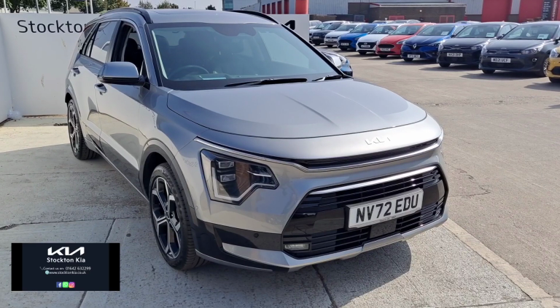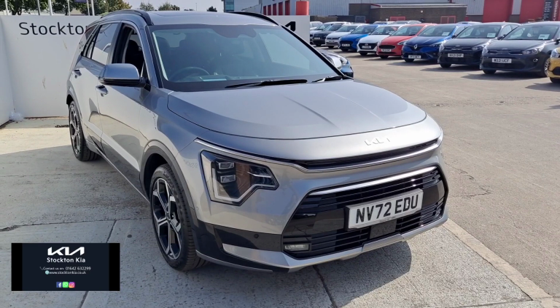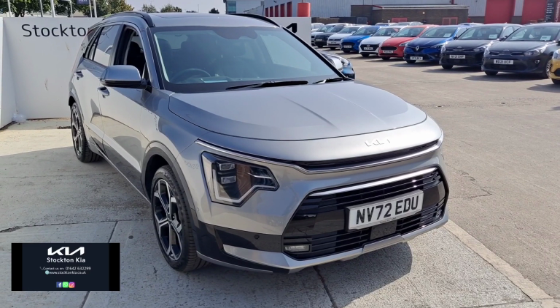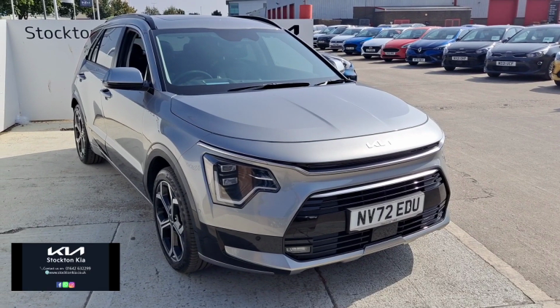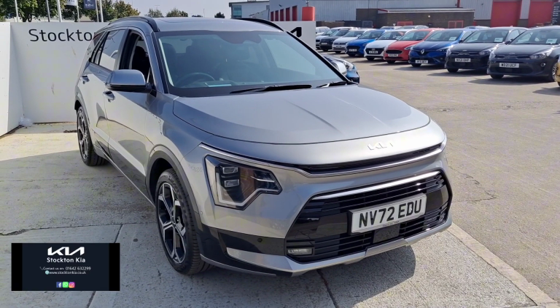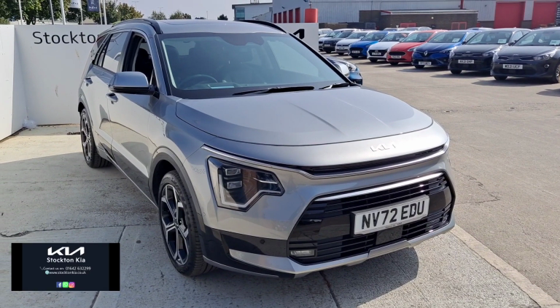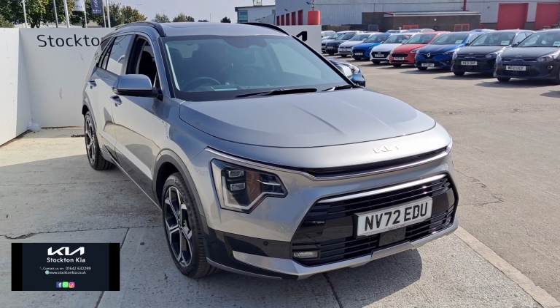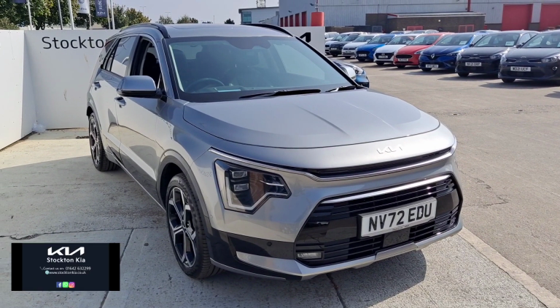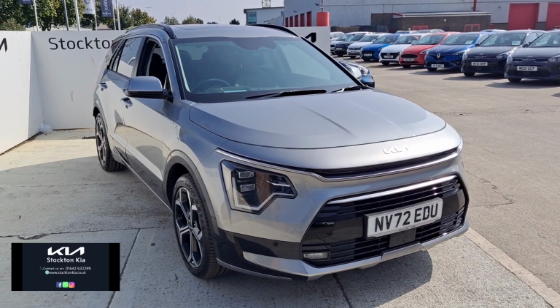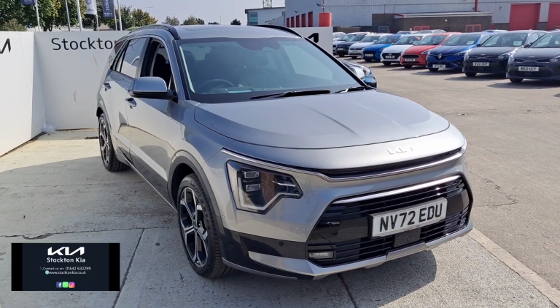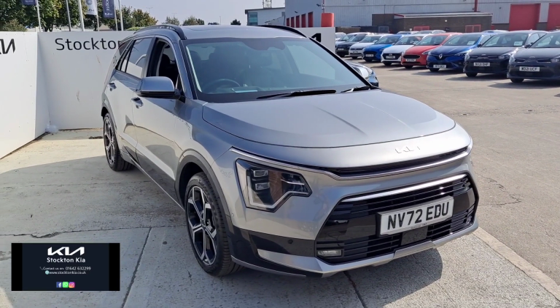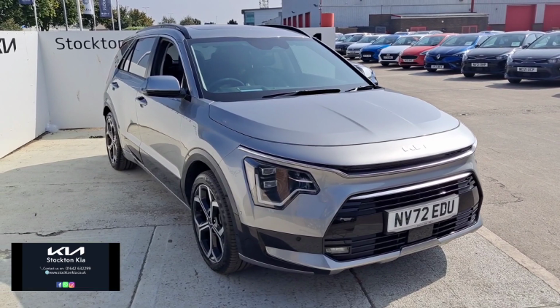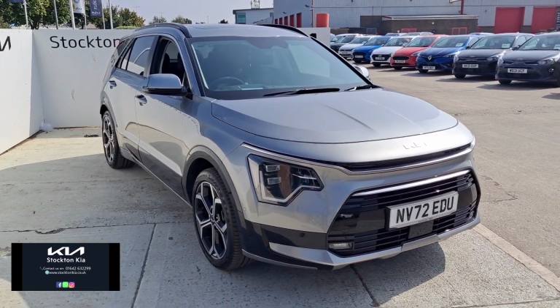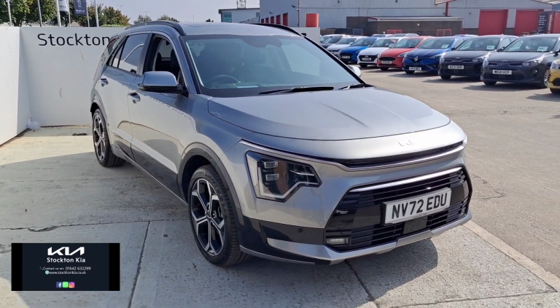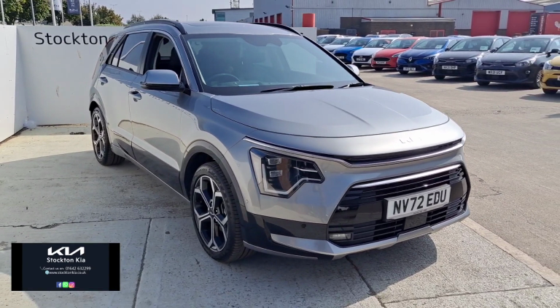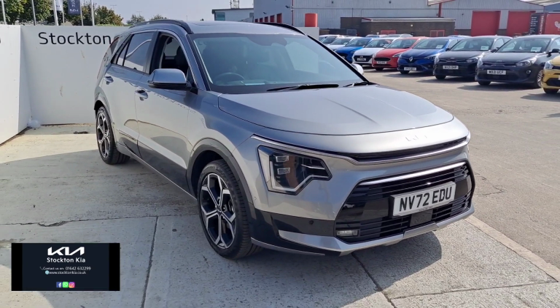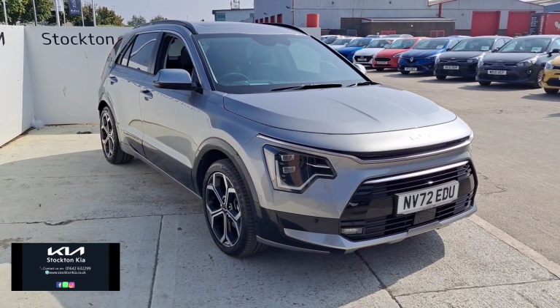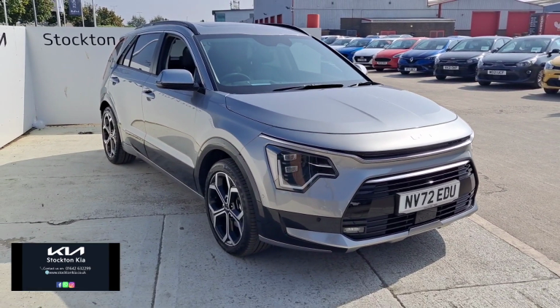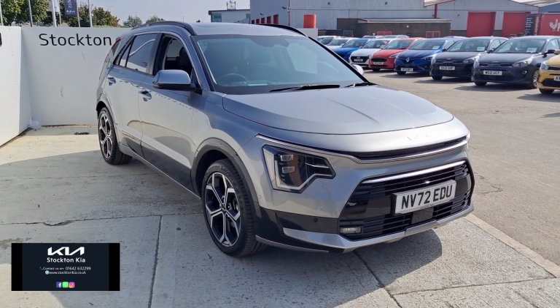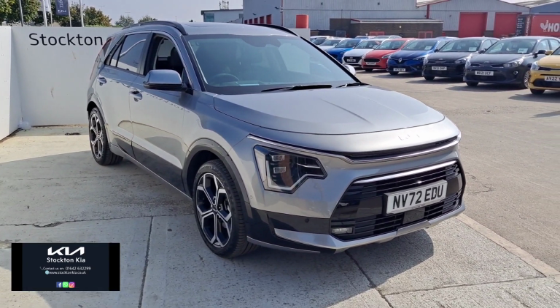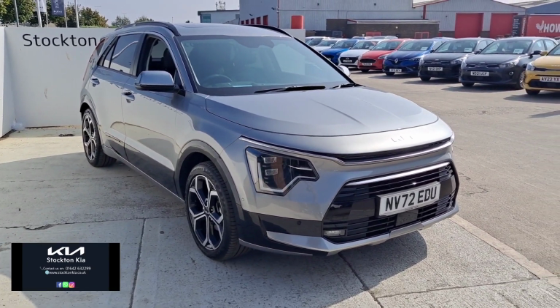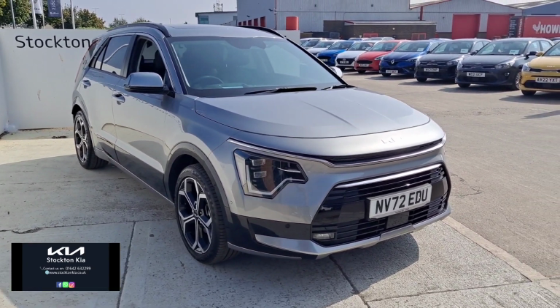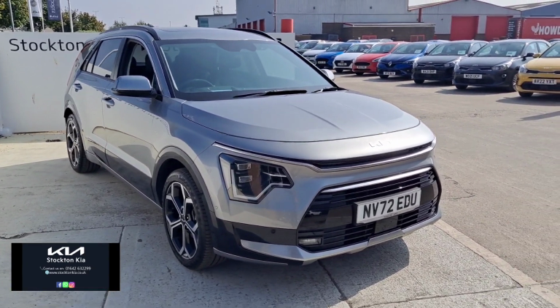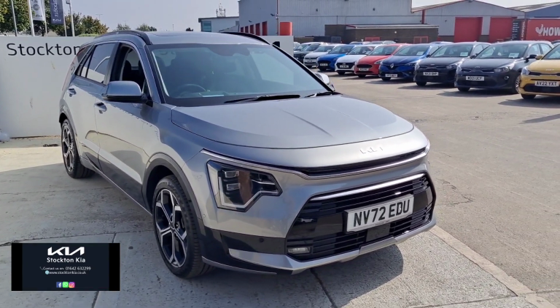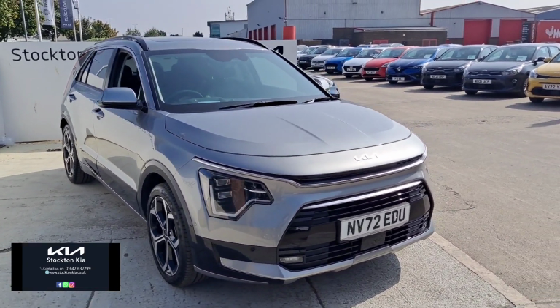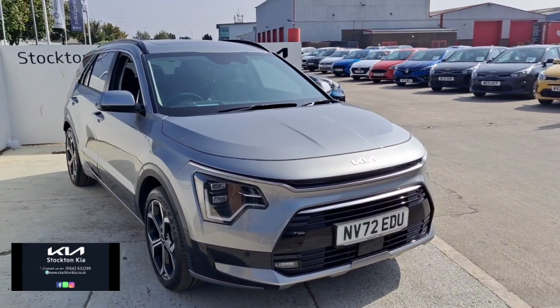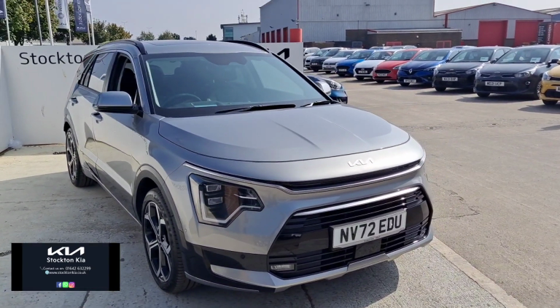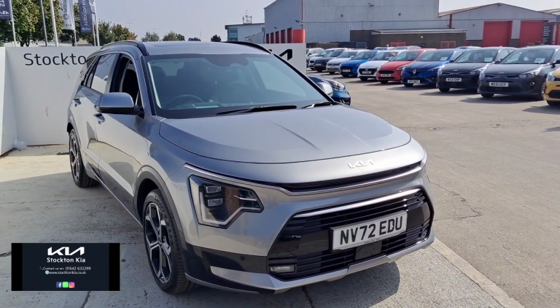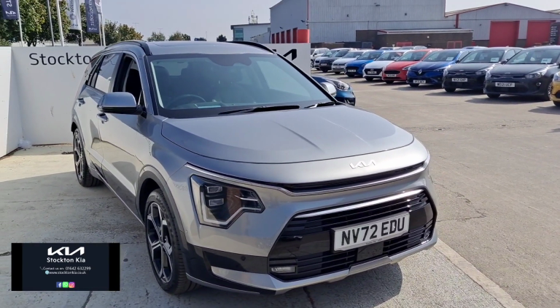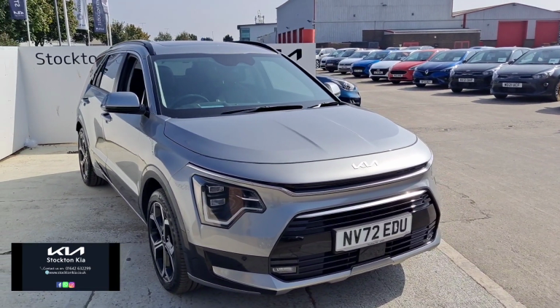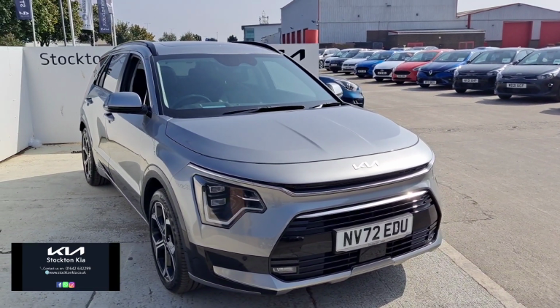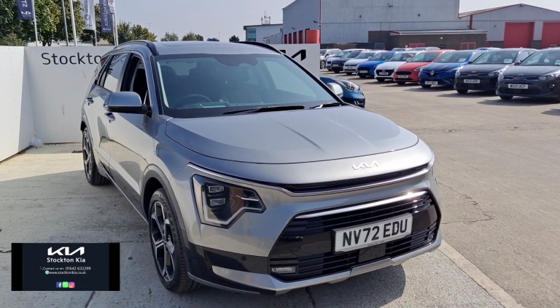Welcome to Stockton Kia. We have a very rare opportunity — a Kia Niro 4, brand new shape, on a 72 plate.